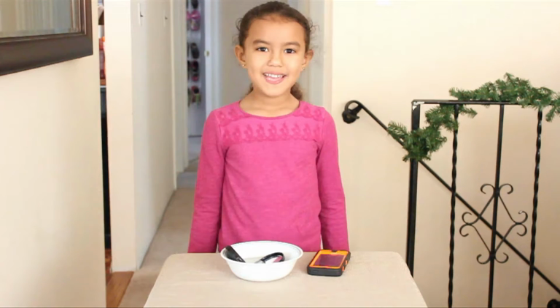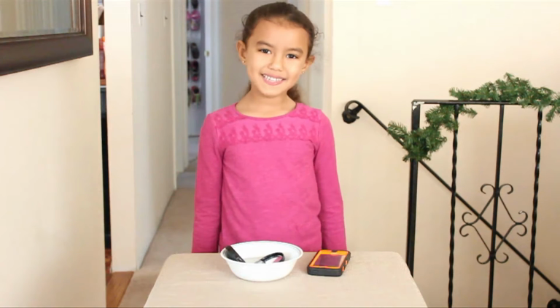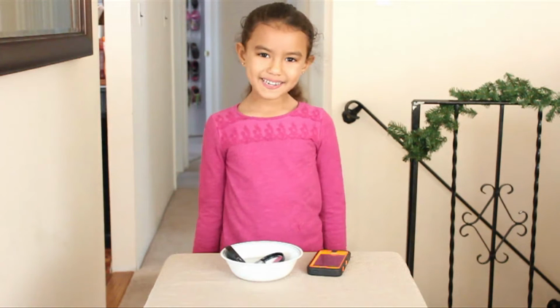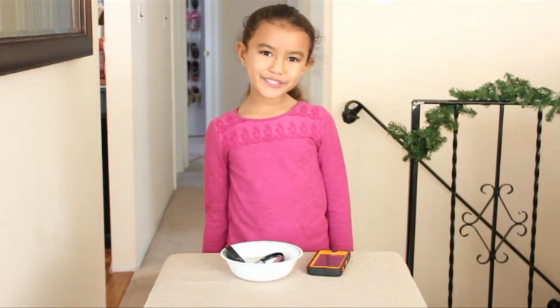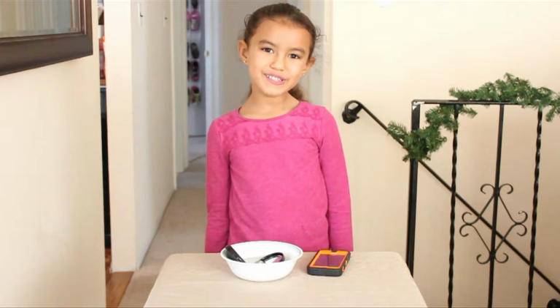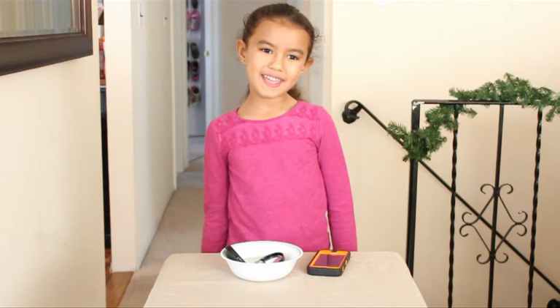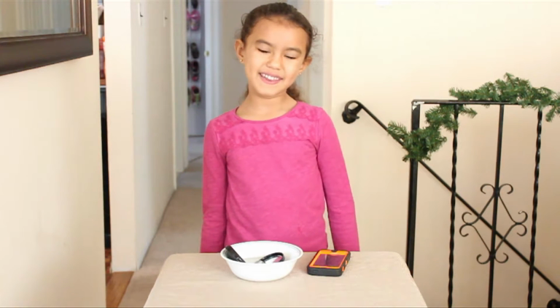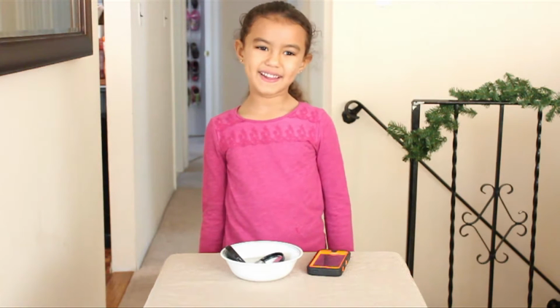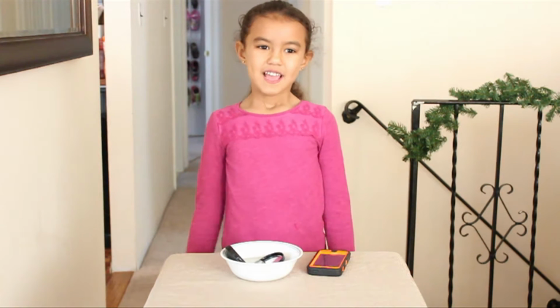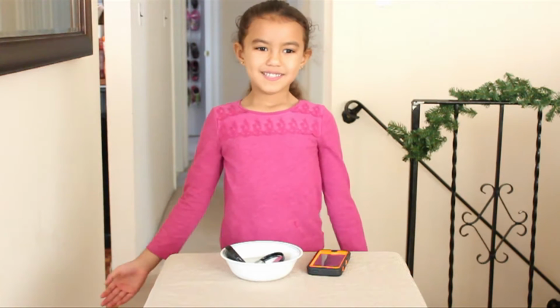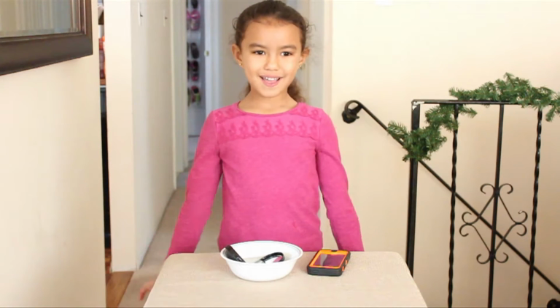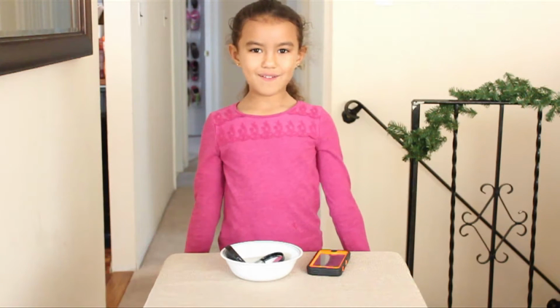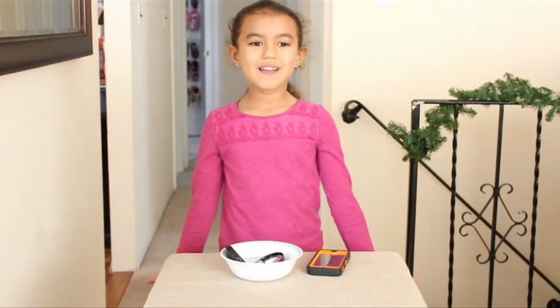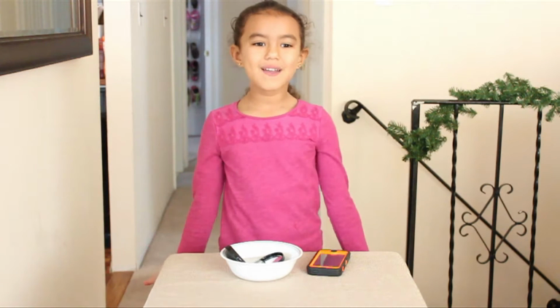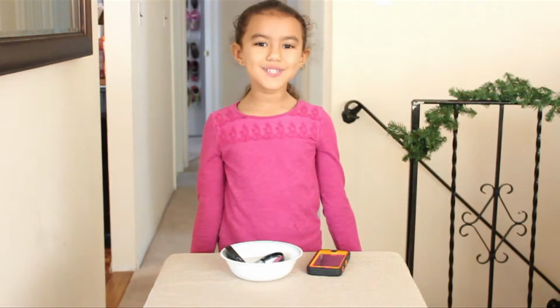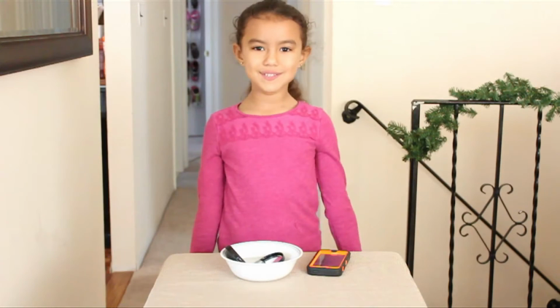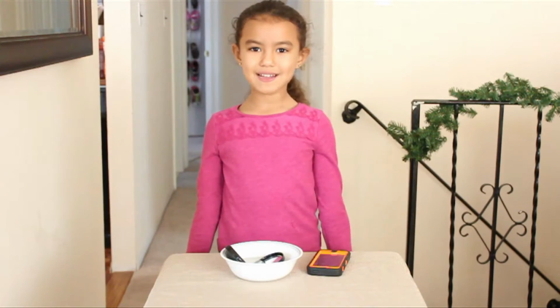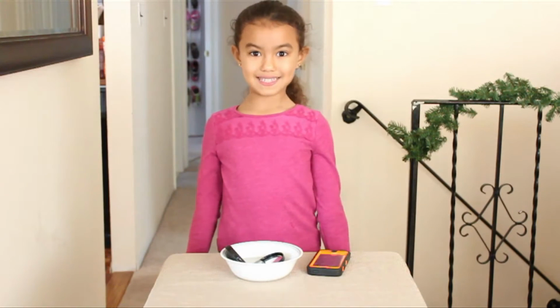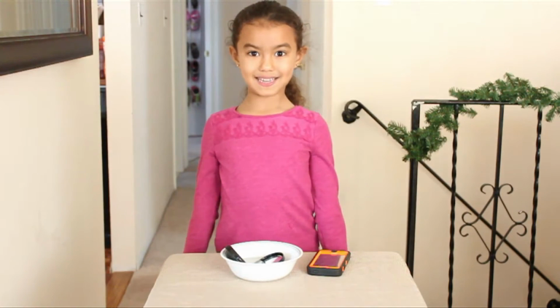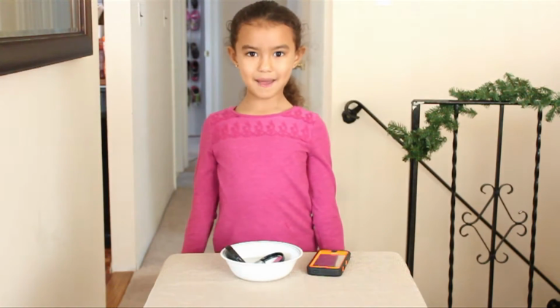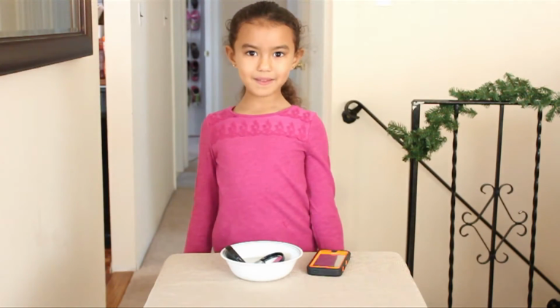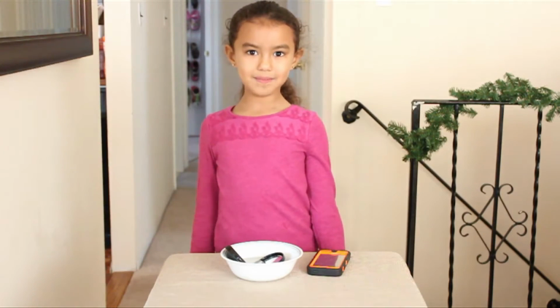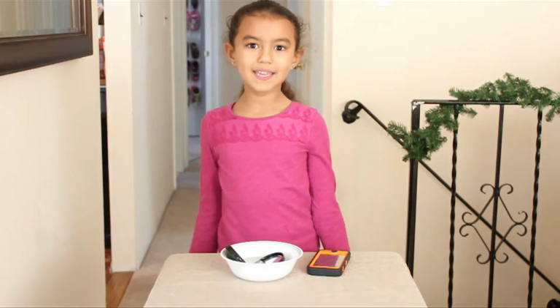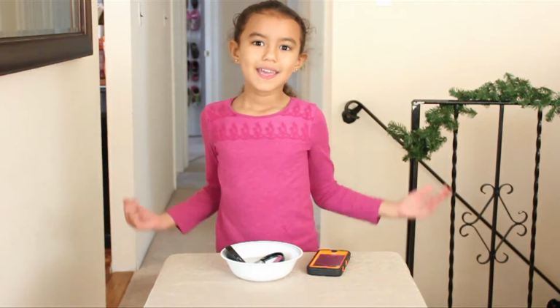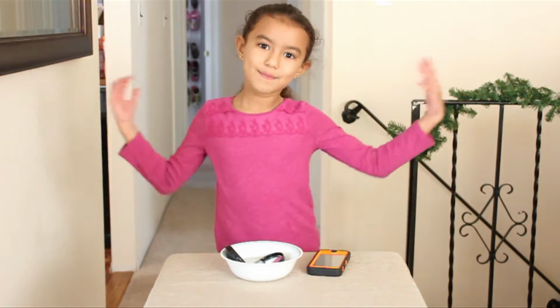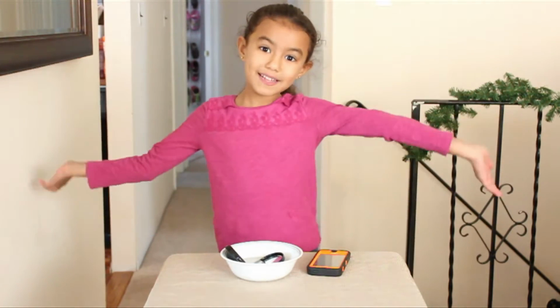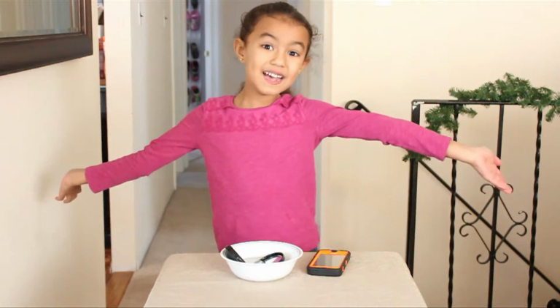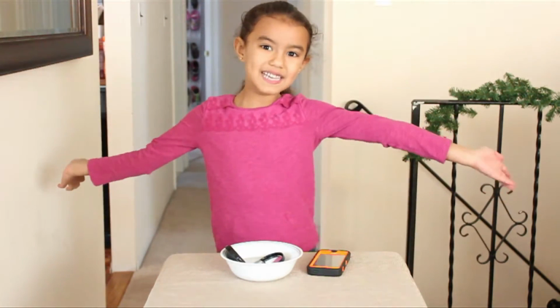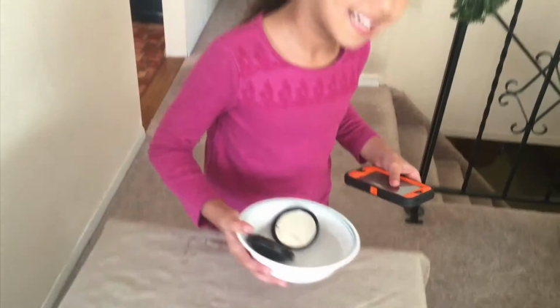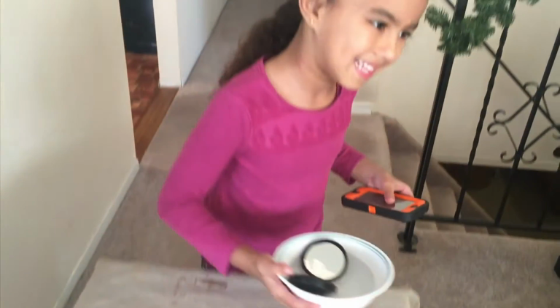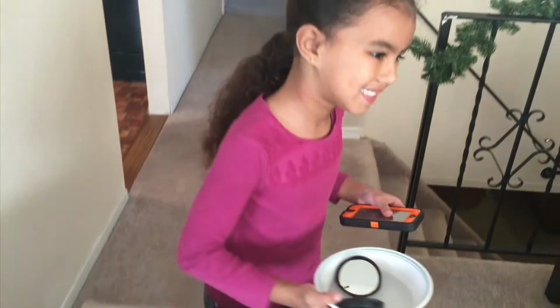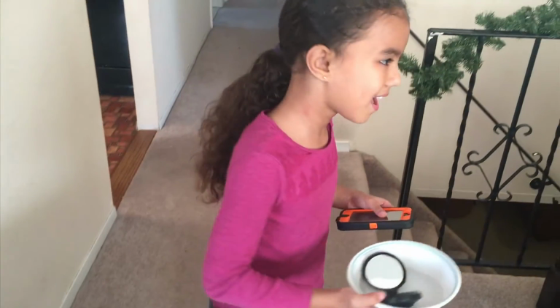It's a little too light in here, so I want you guys to come with me in my closet. Let's go!